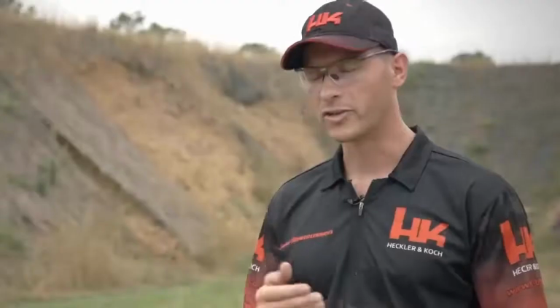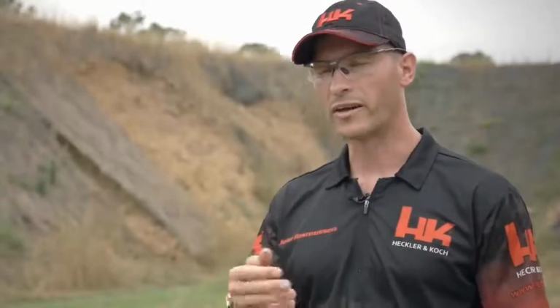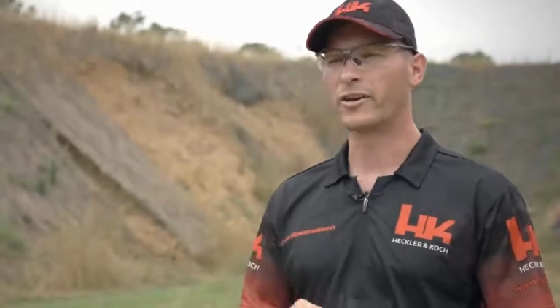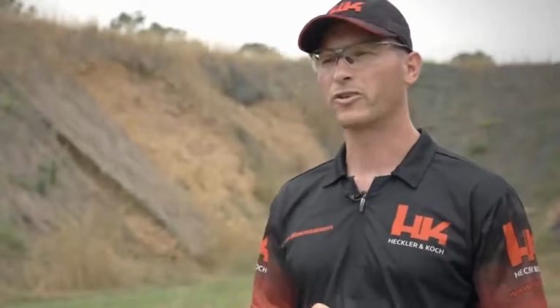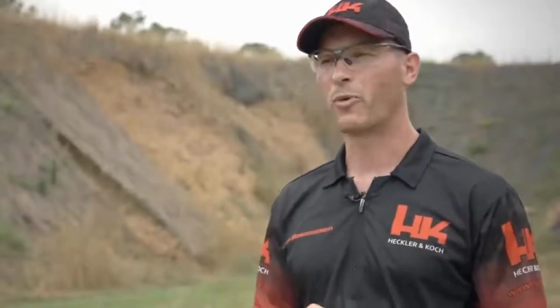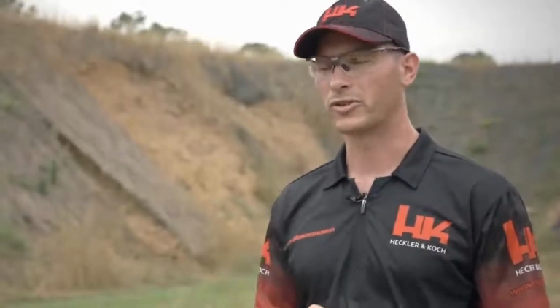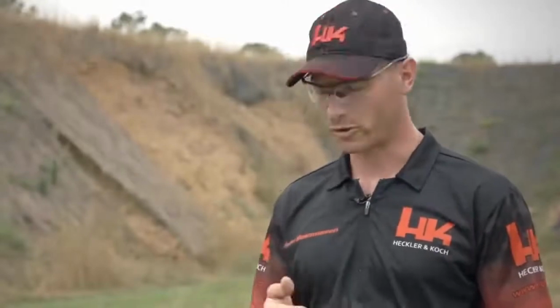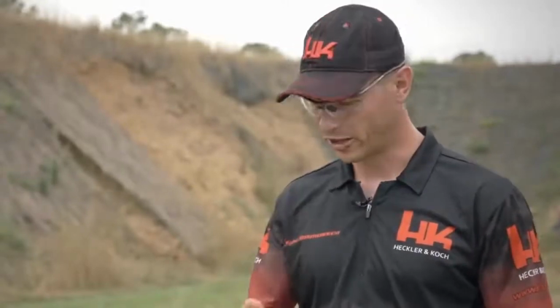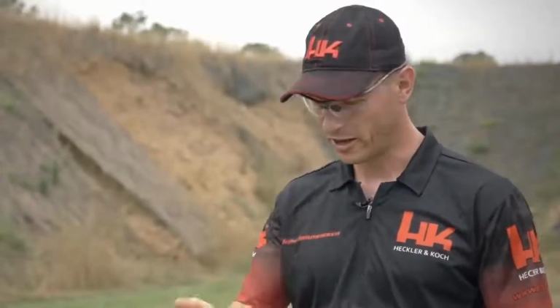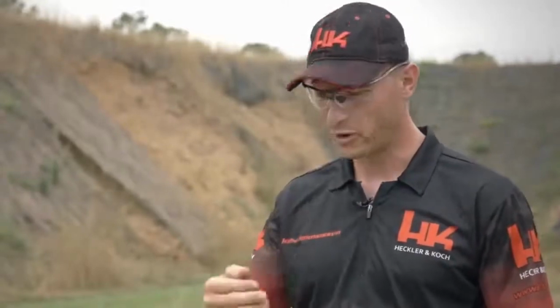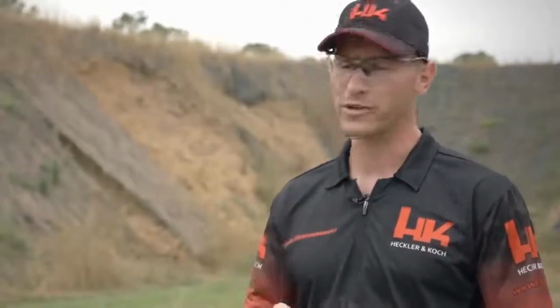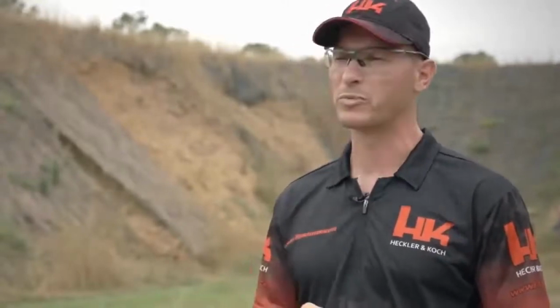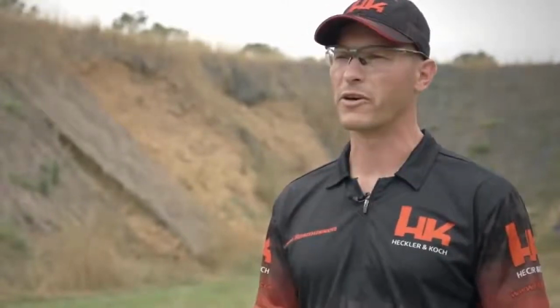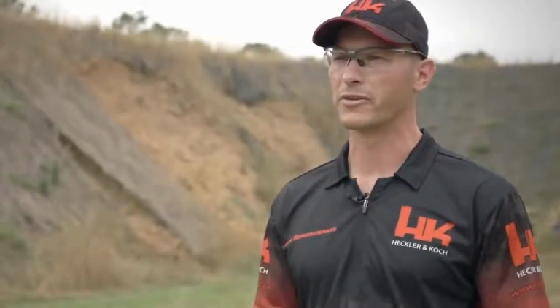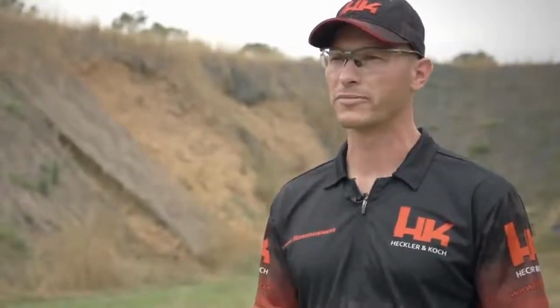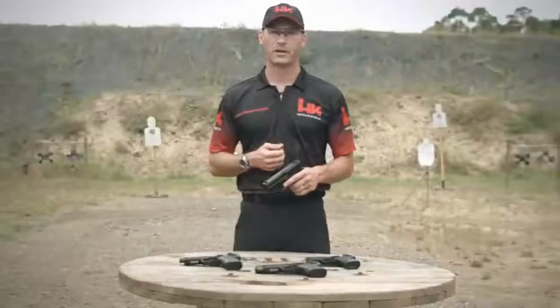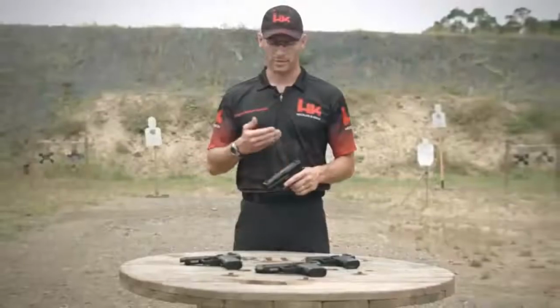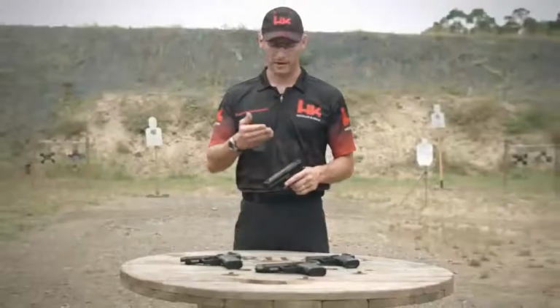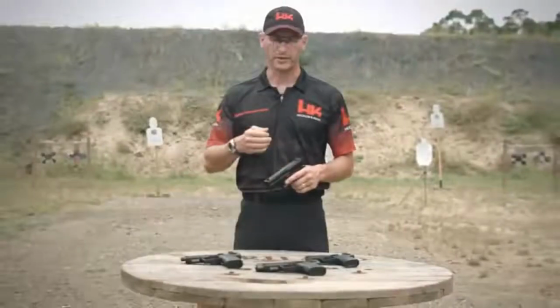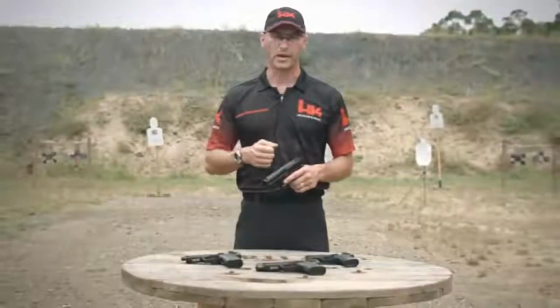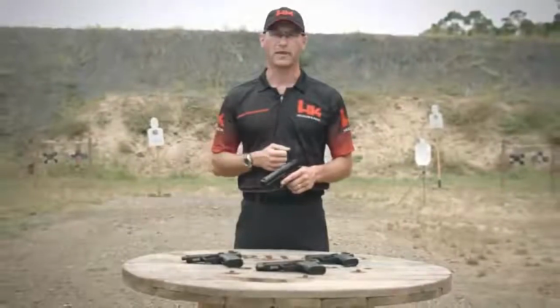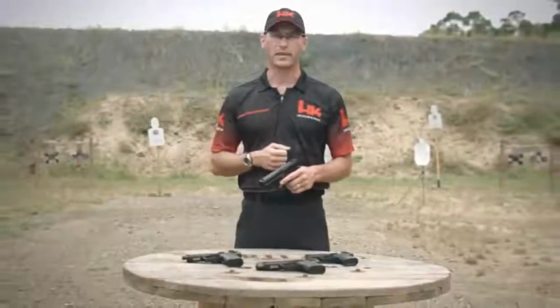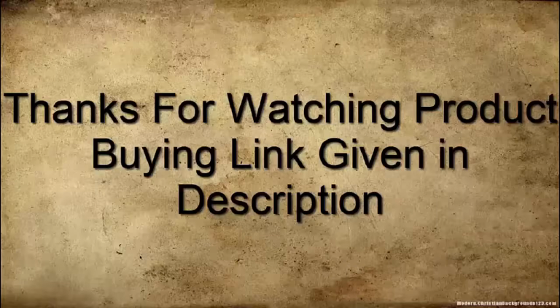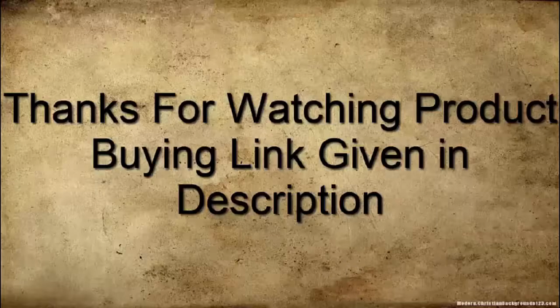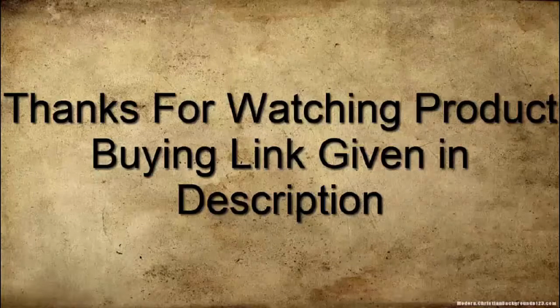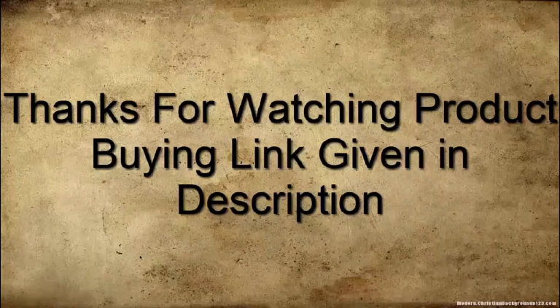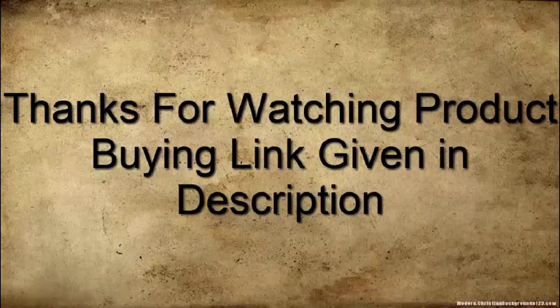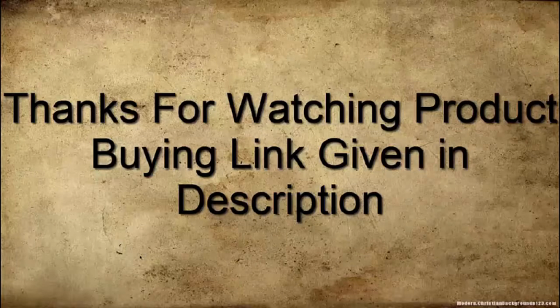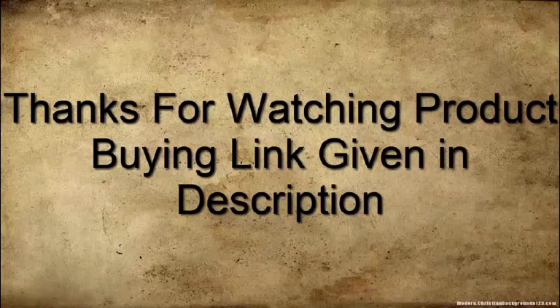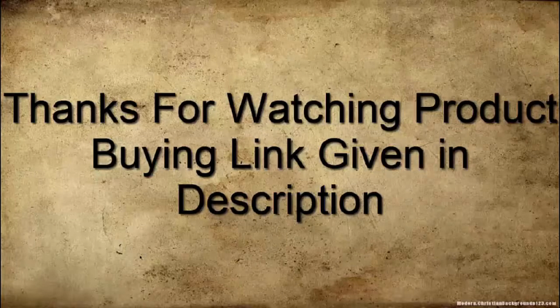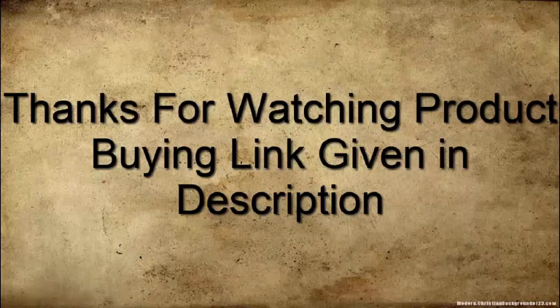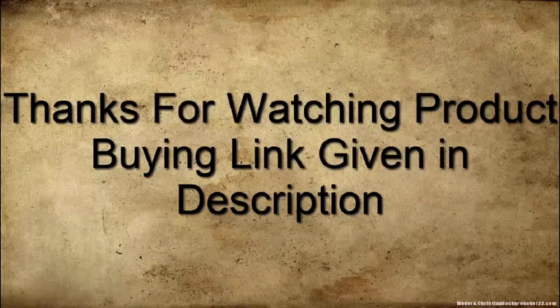Head on down to your local sporting goods store and check out any one of the USP variants. On behalf of HK, thank you for joining us.